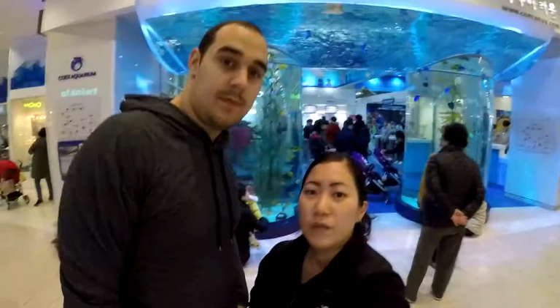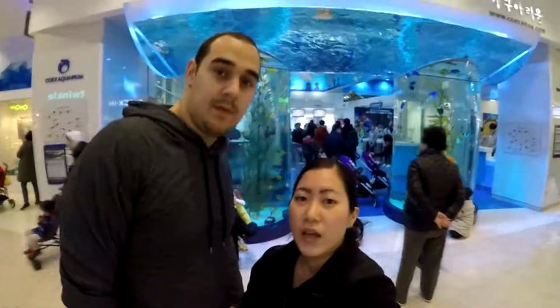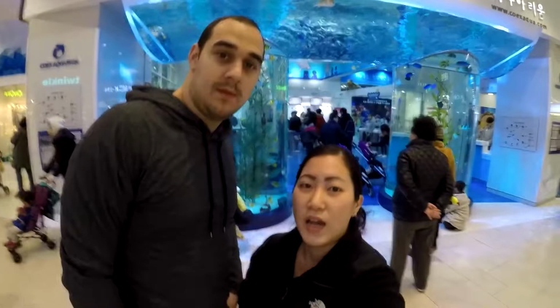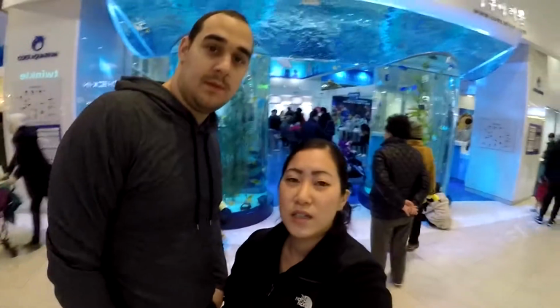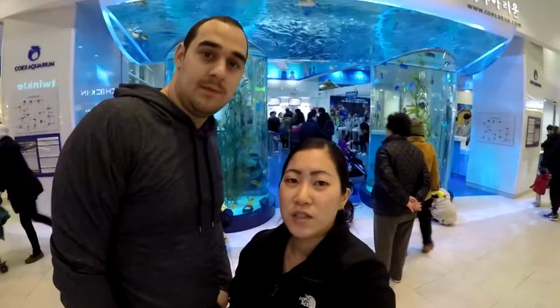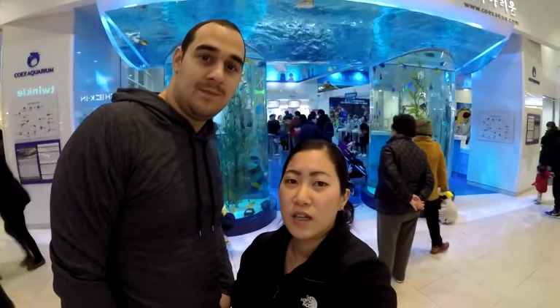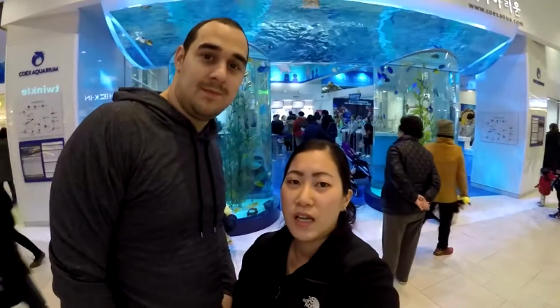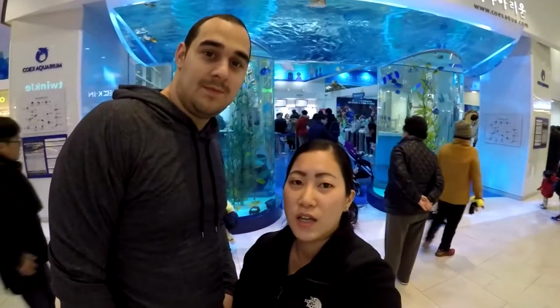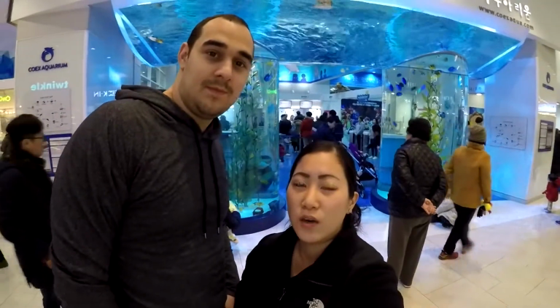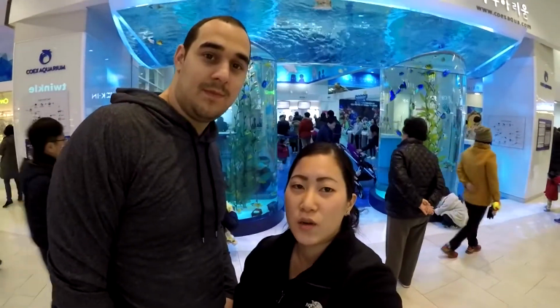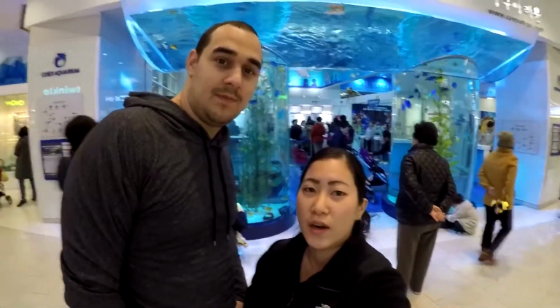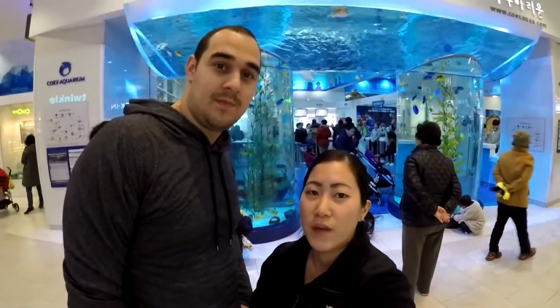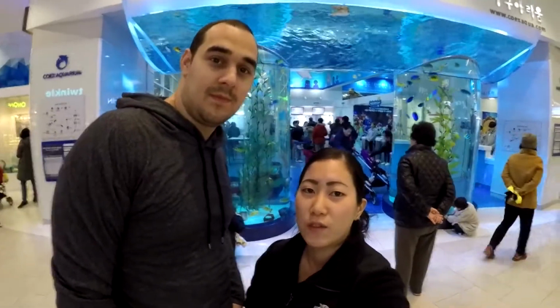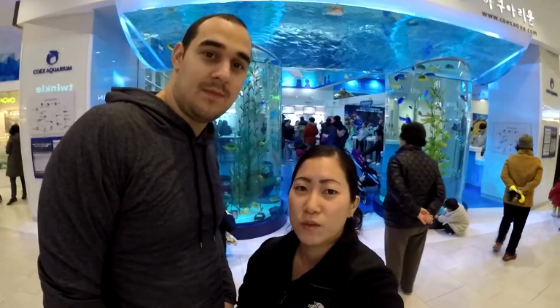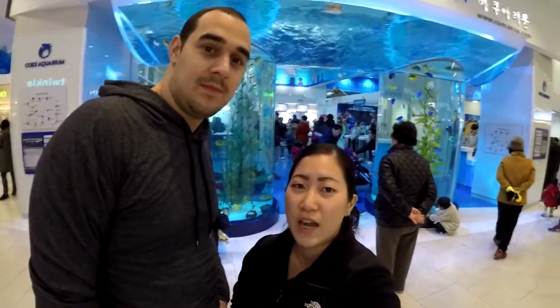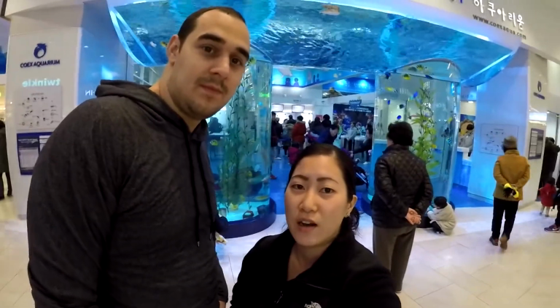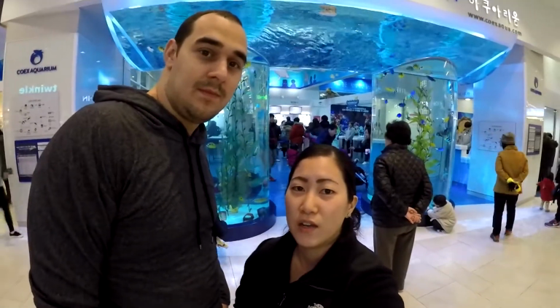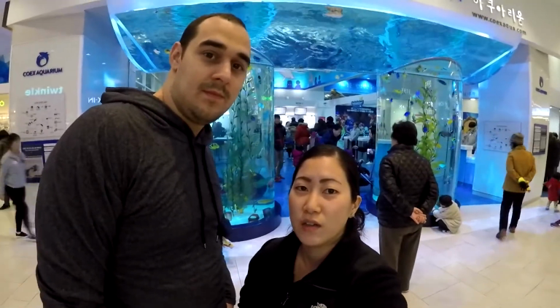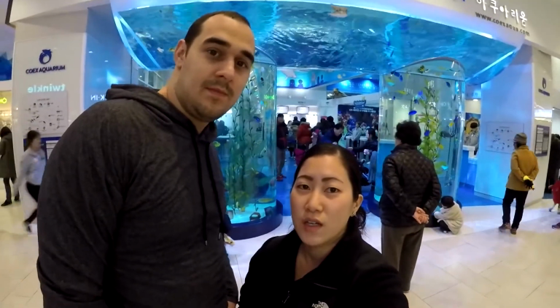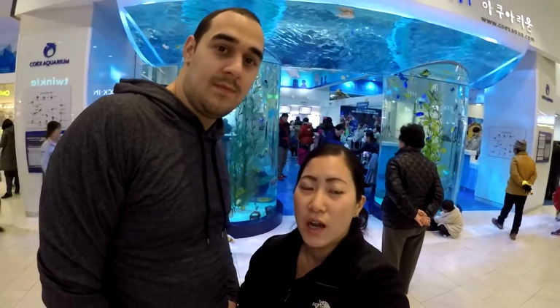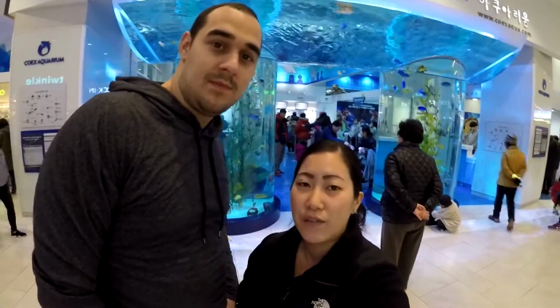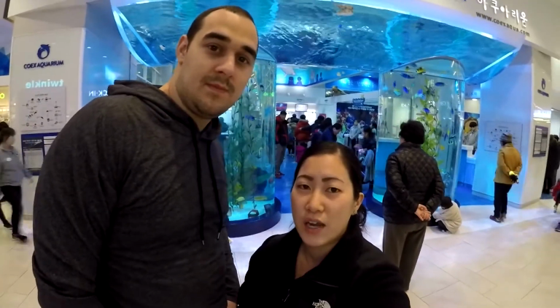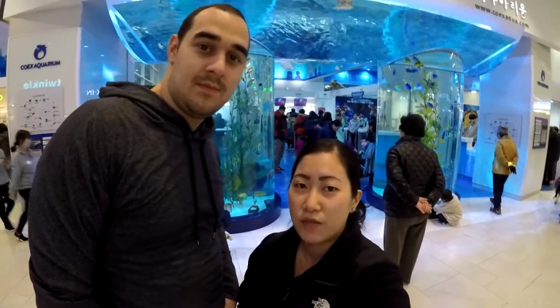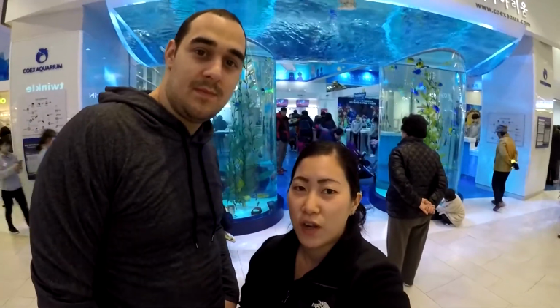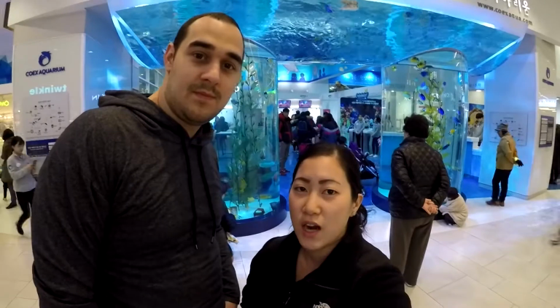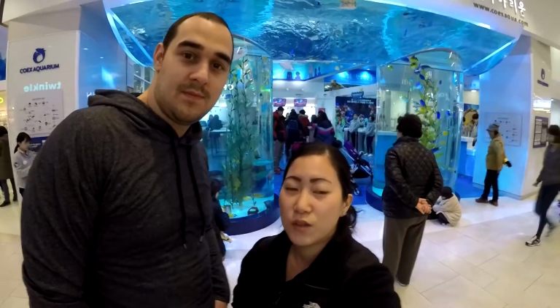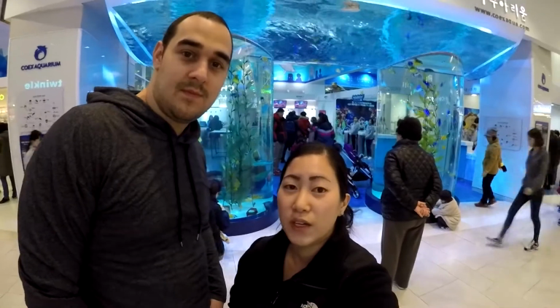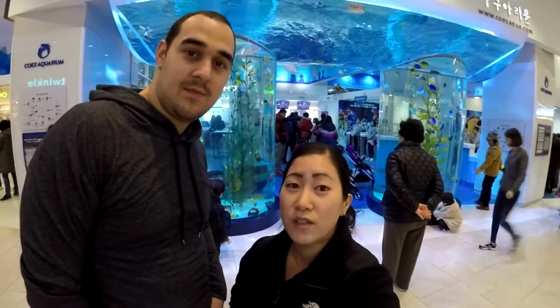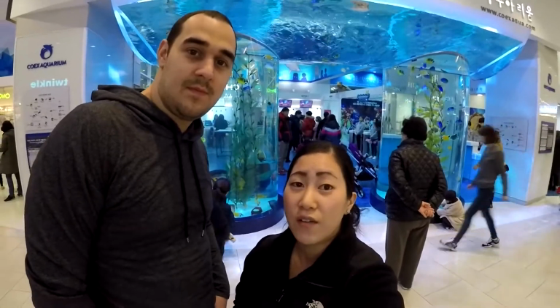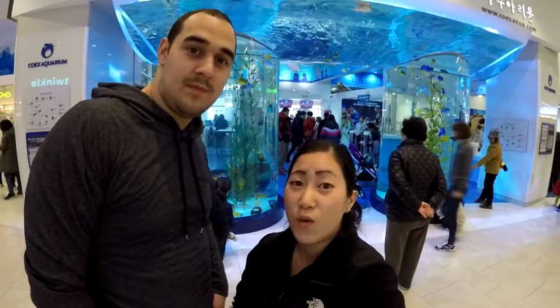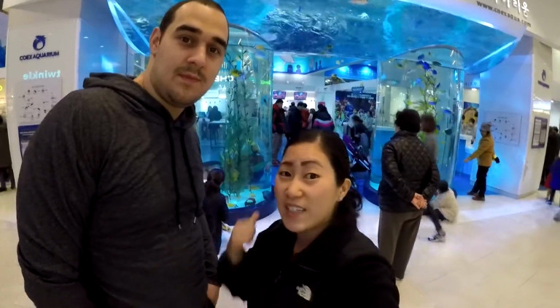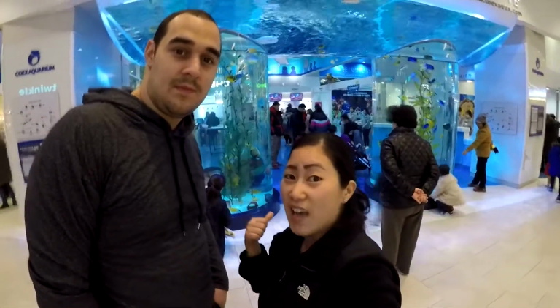Hey guys, we're standing outside the Coox Aquarium and we're super excited on New Year's. I have the next four days off so we're going to go discover what's inside.